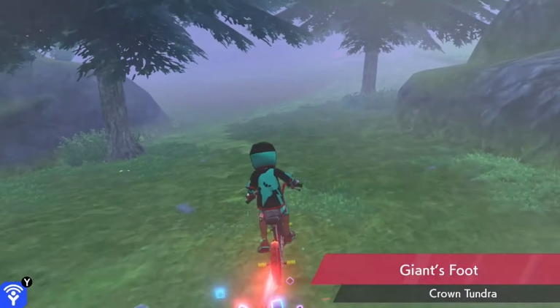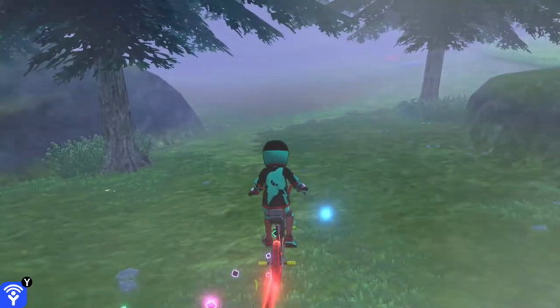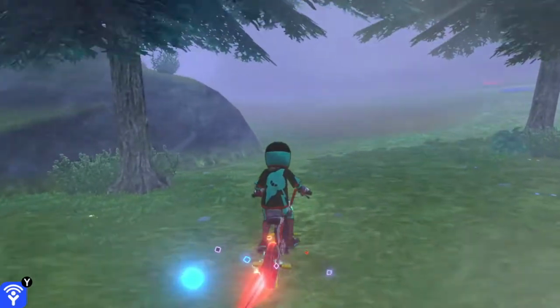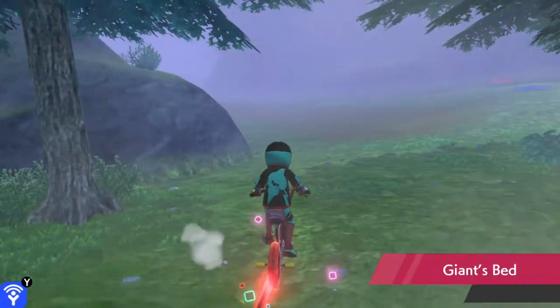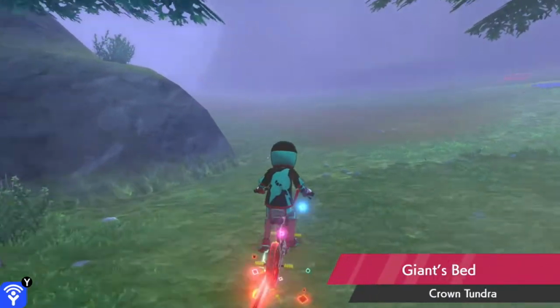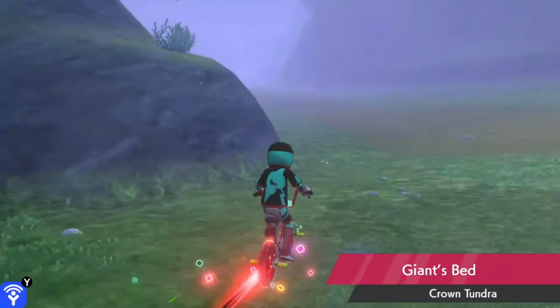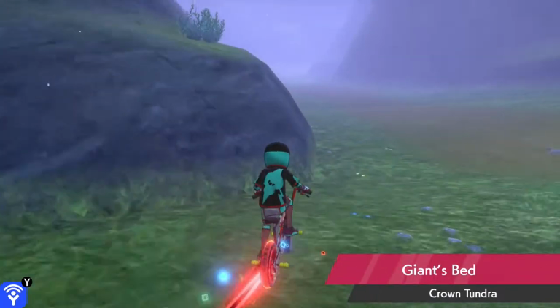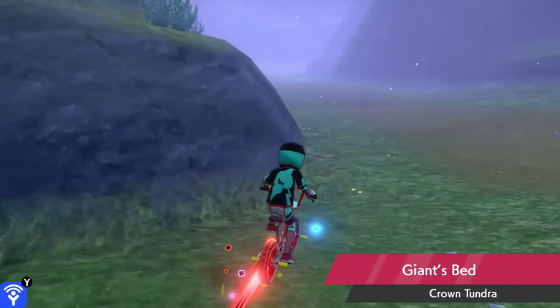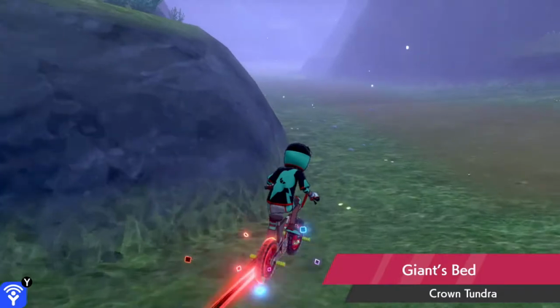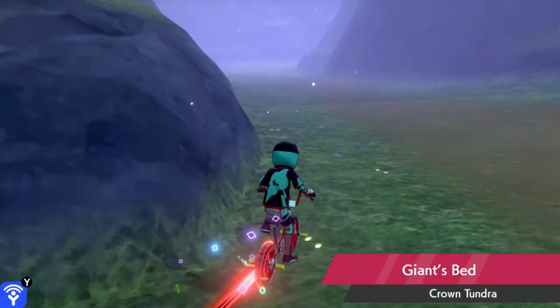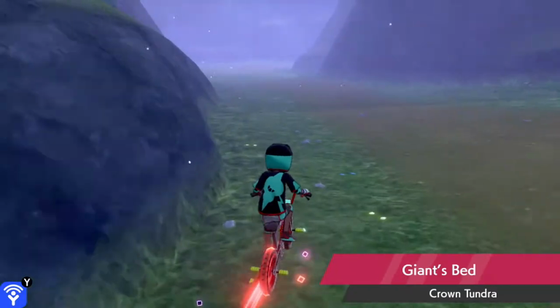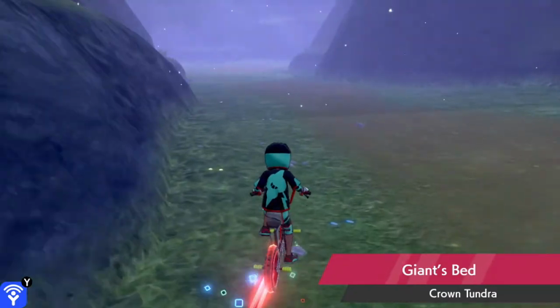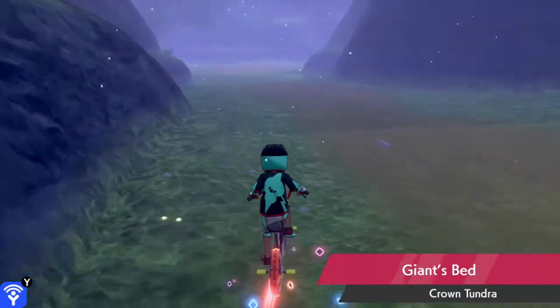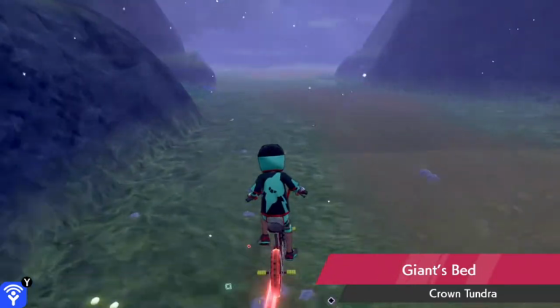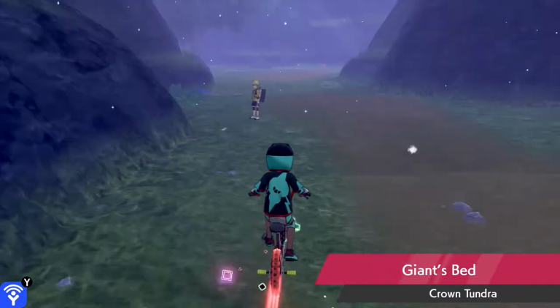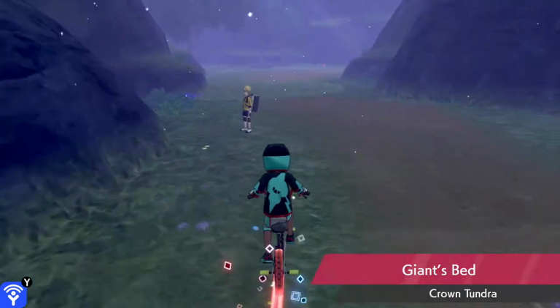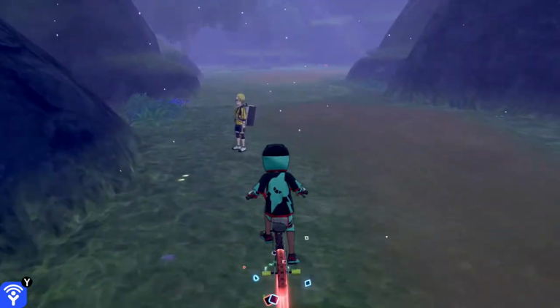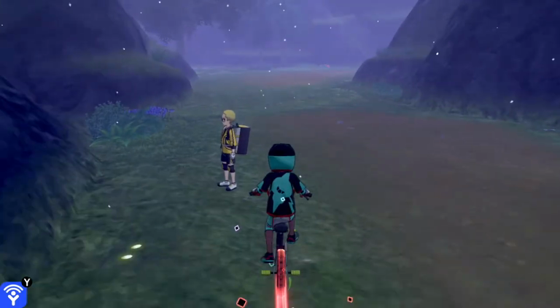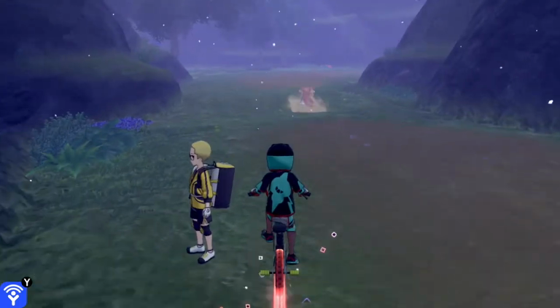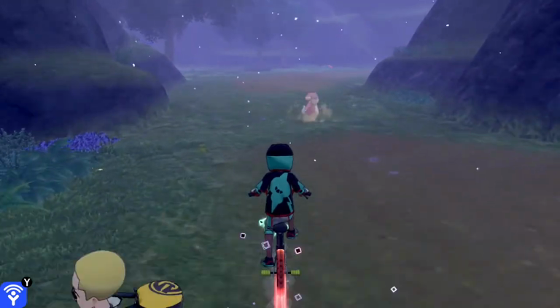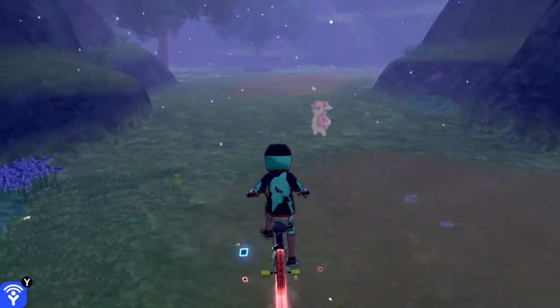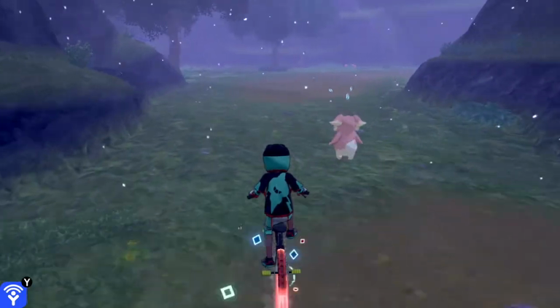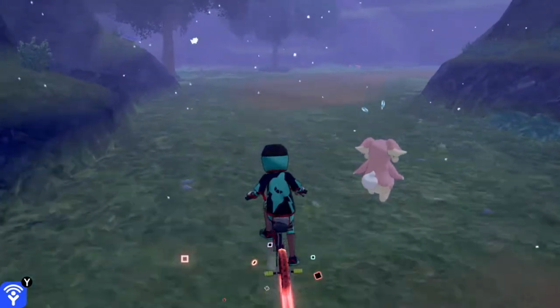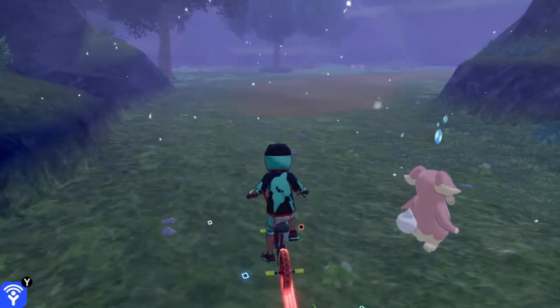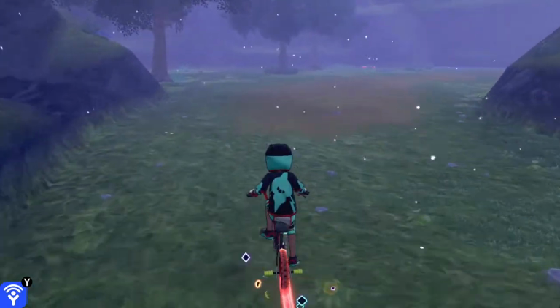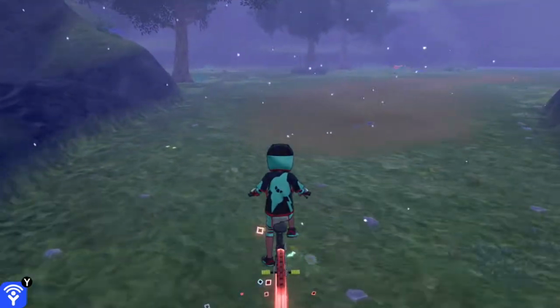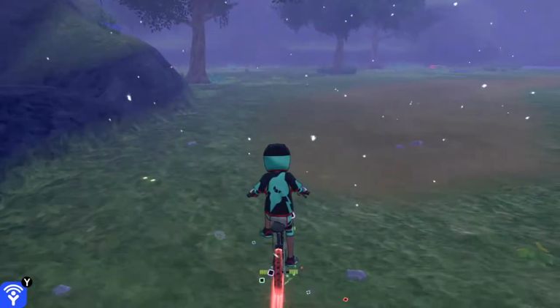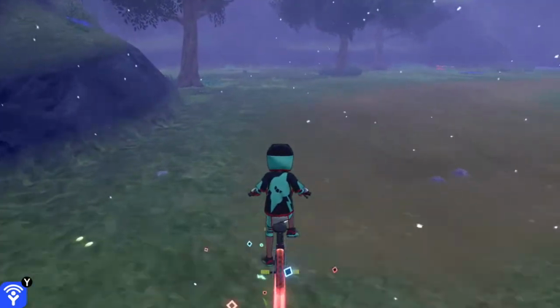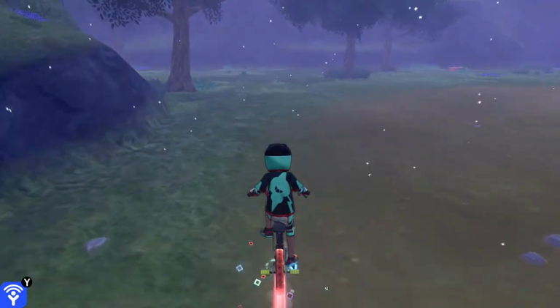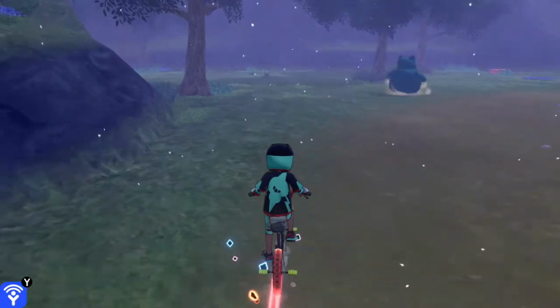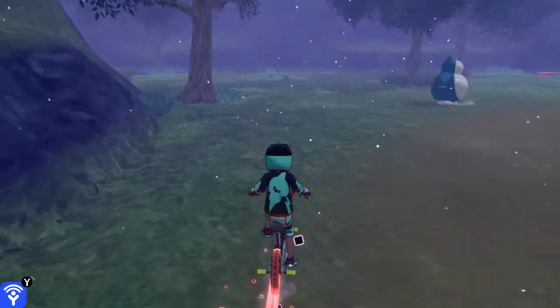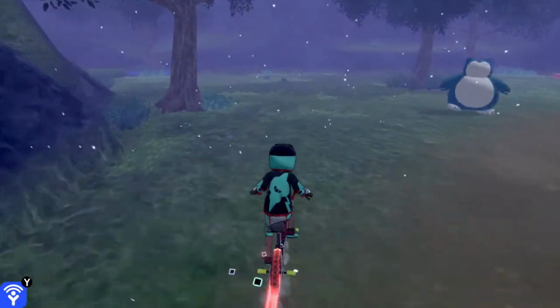The last one in the Giant's Bed is Stone Edge. This TR can be found right outside the entrance to the Rock Peak Ruins.